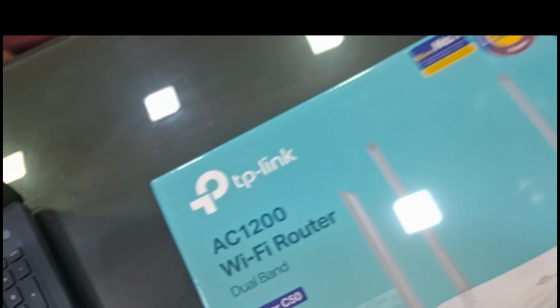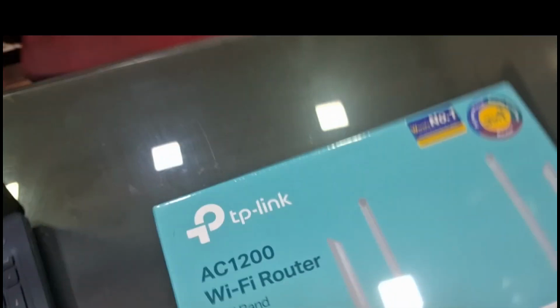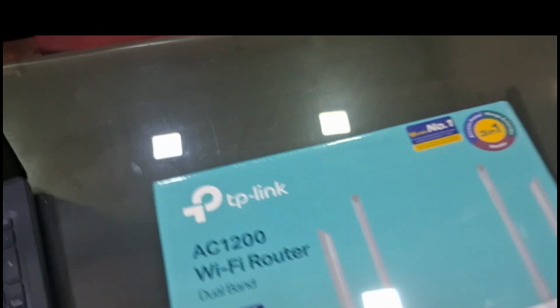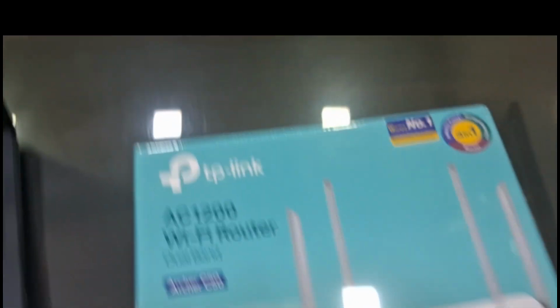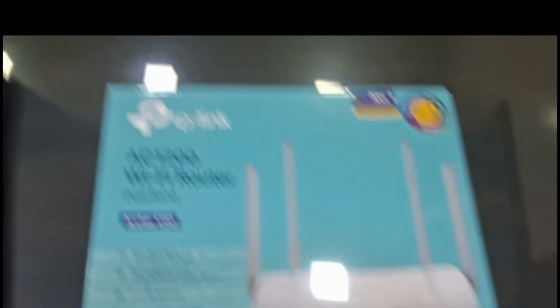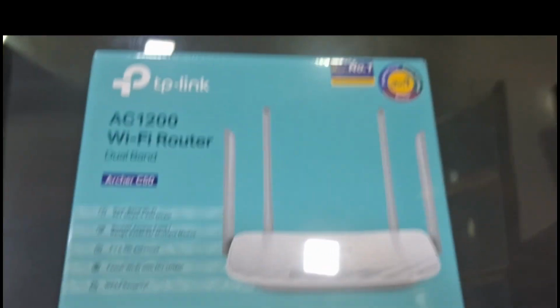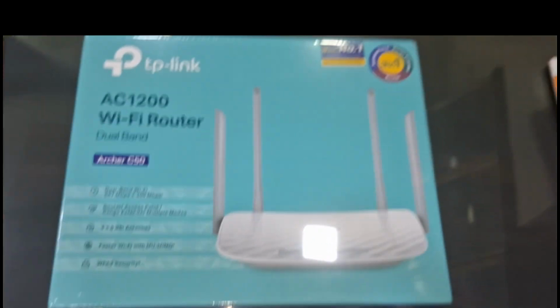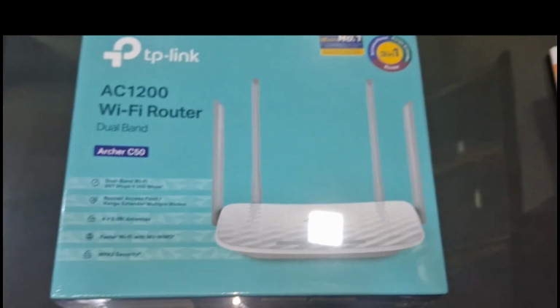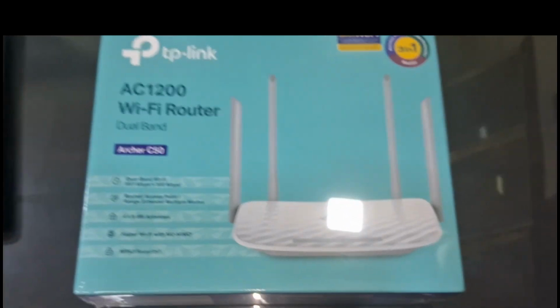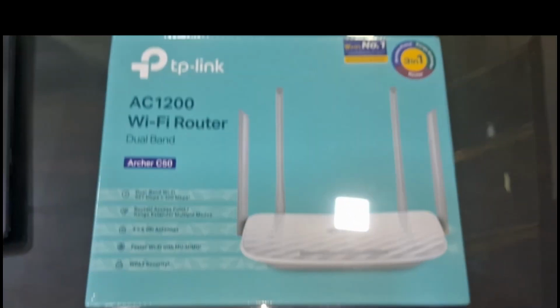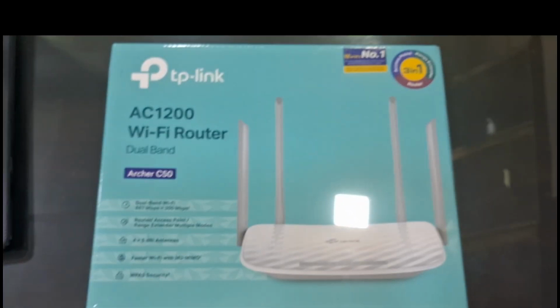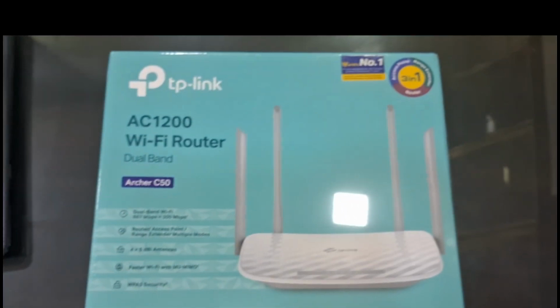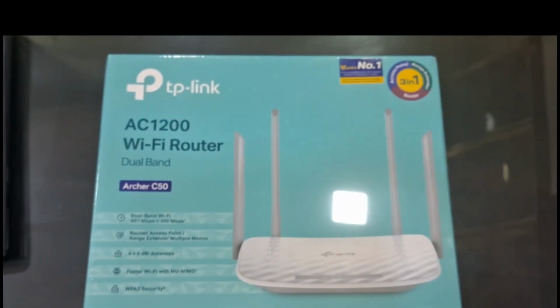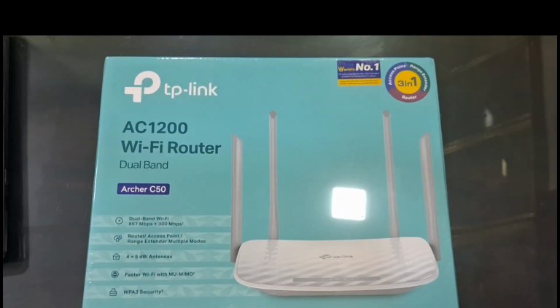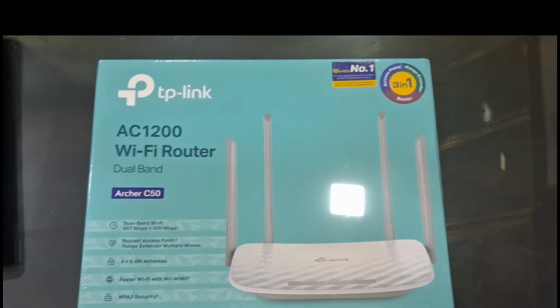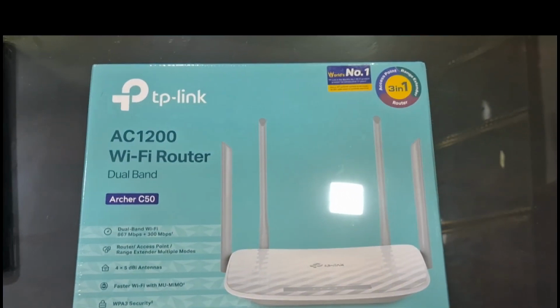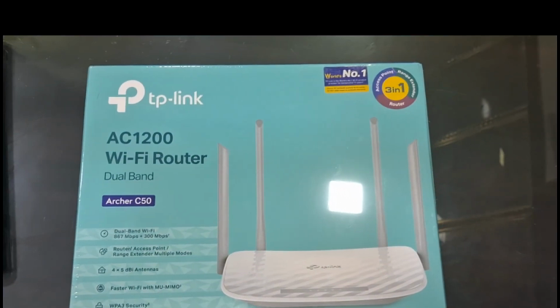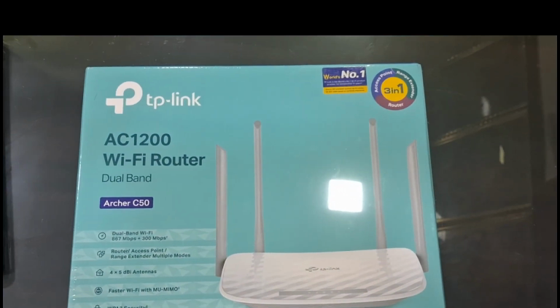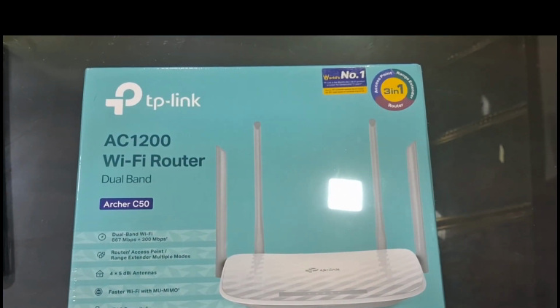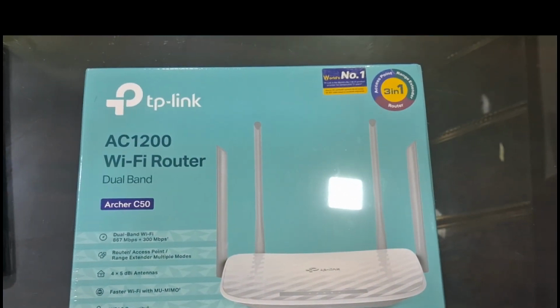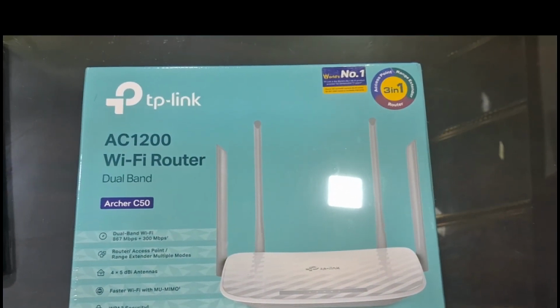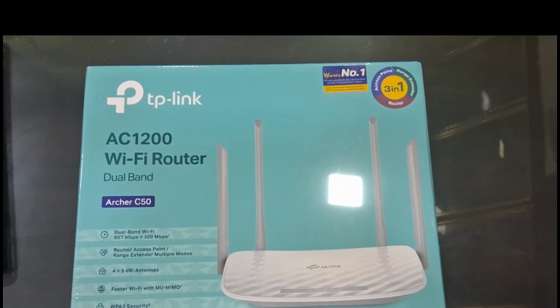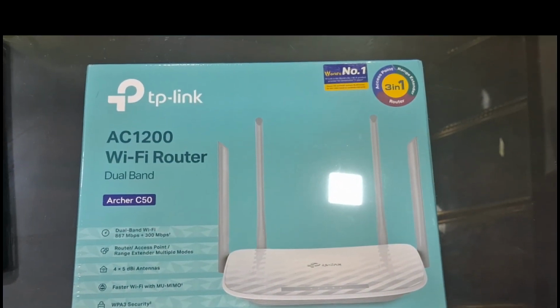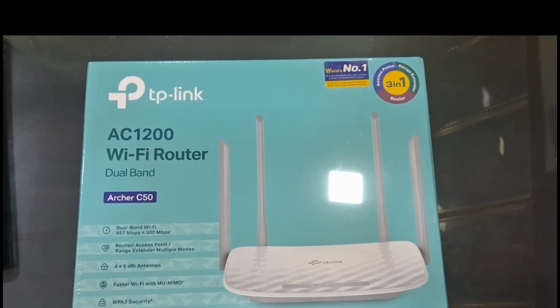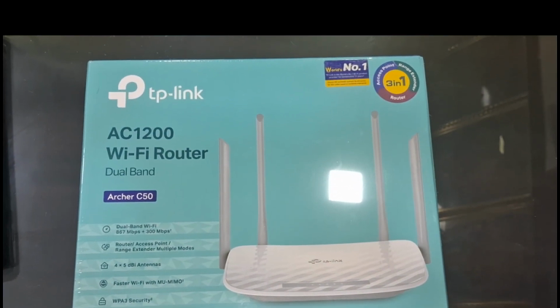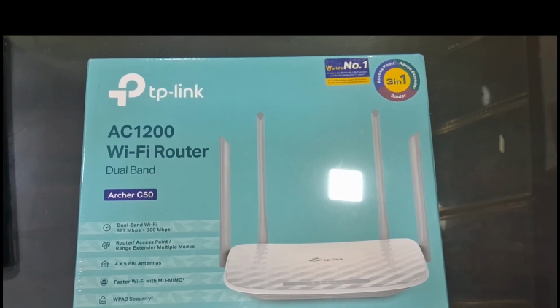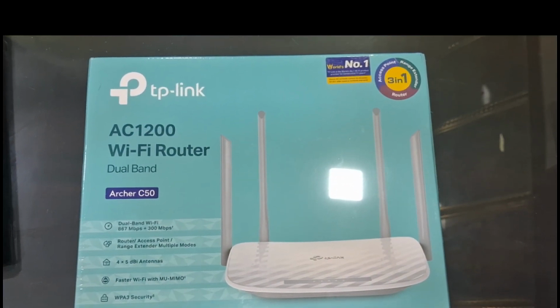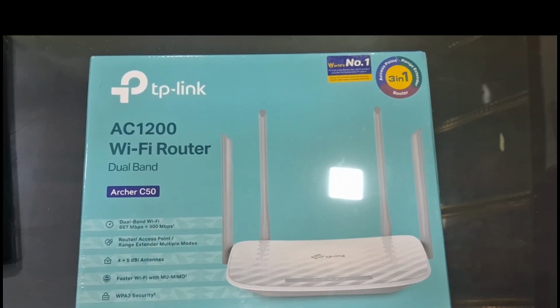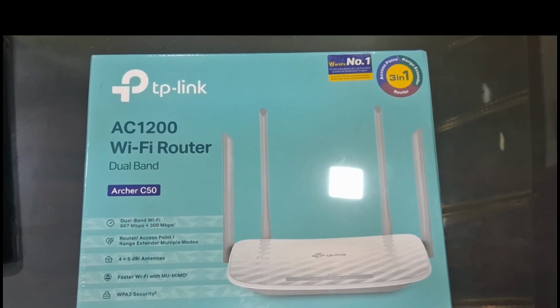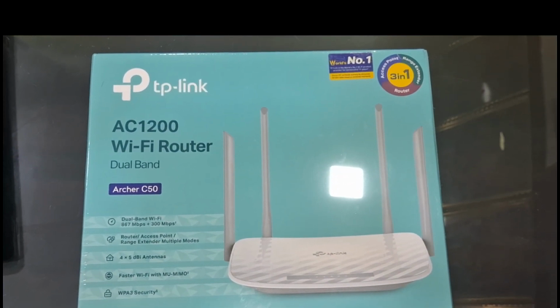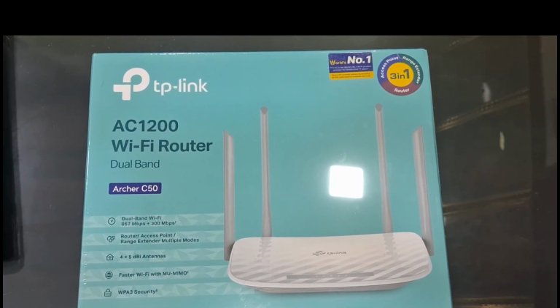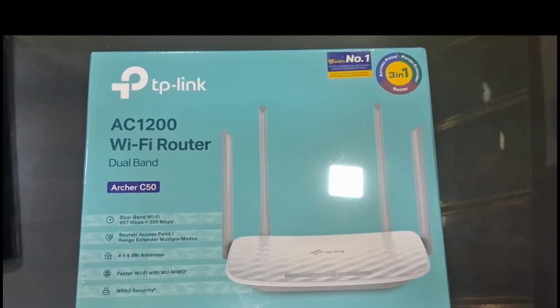Hello viewers, I'm going to configure this TP-Link AC1200 Wi-Fi router.